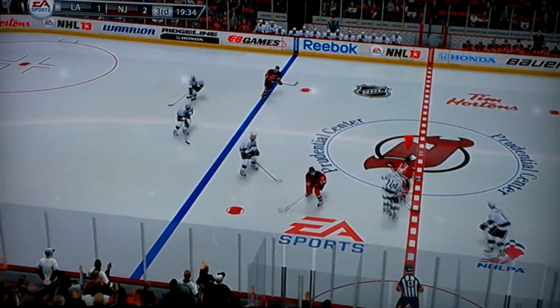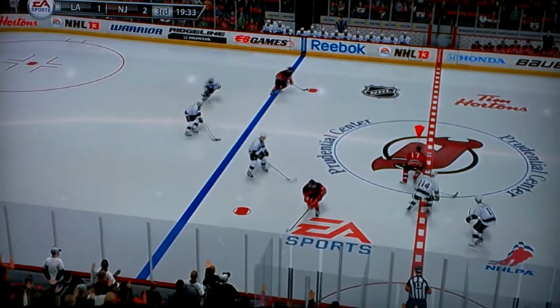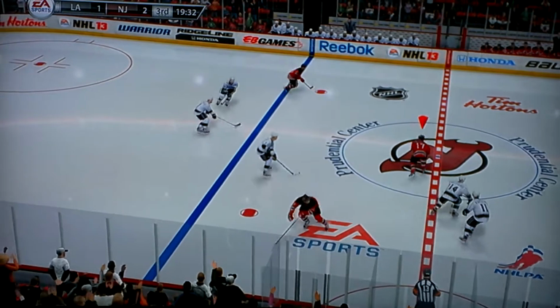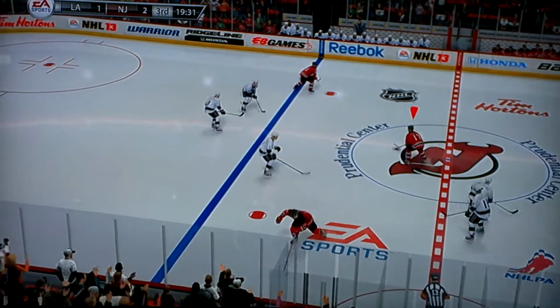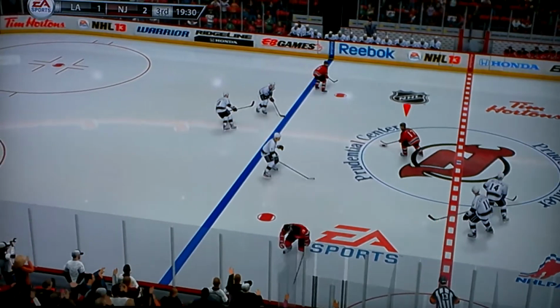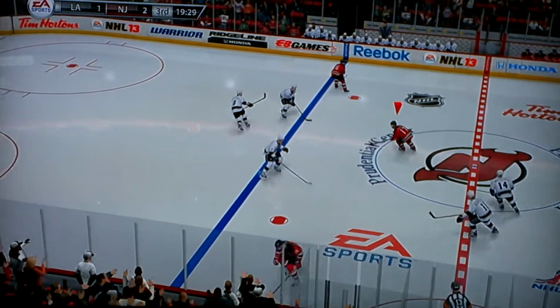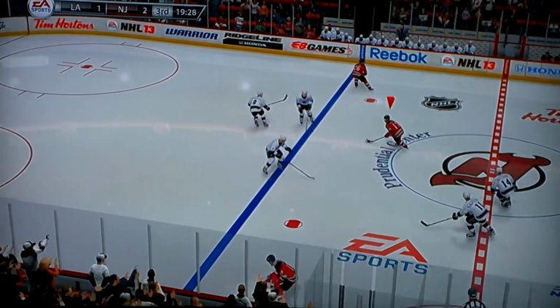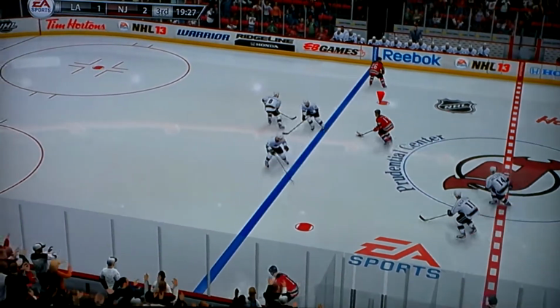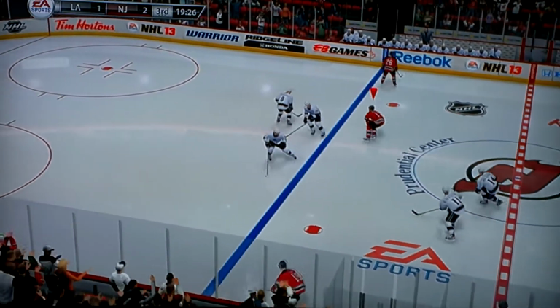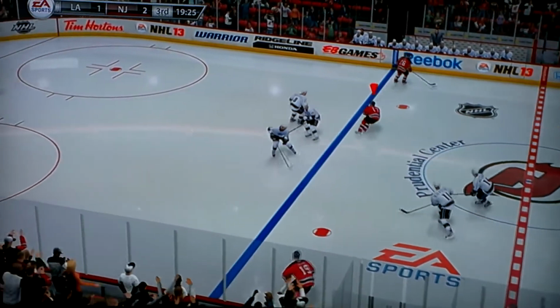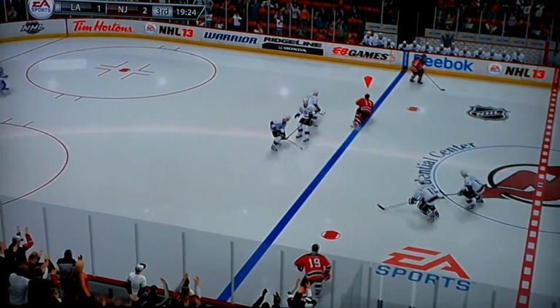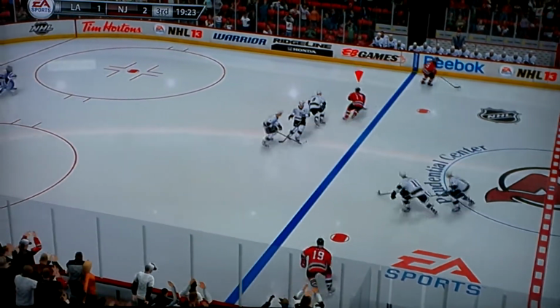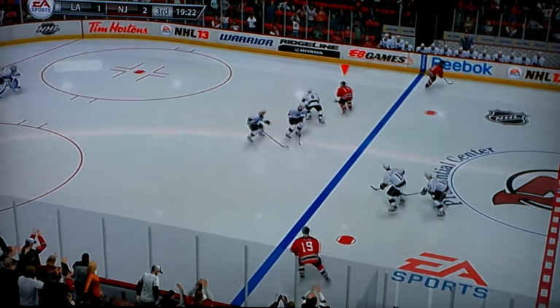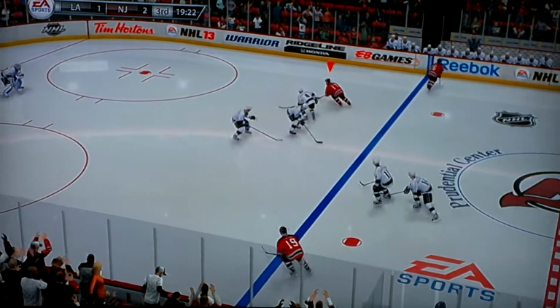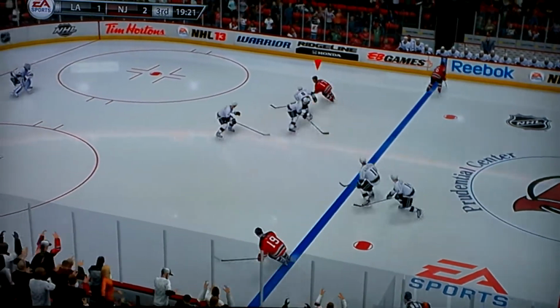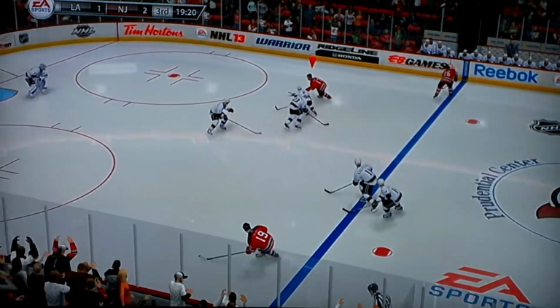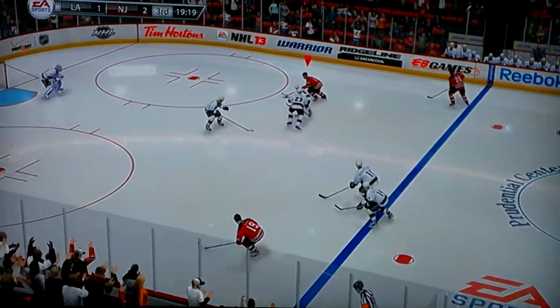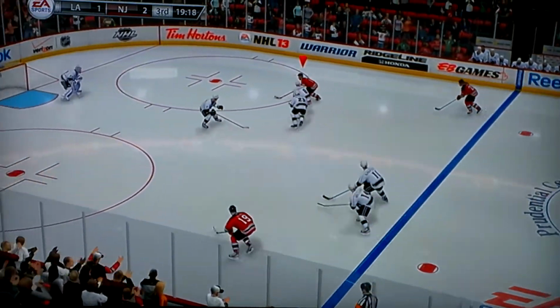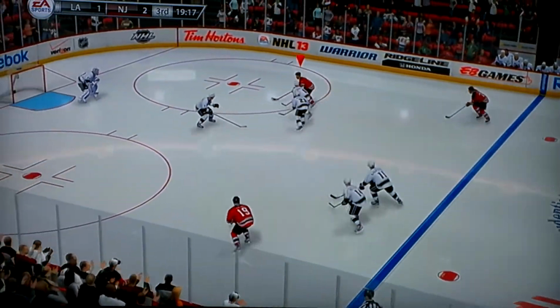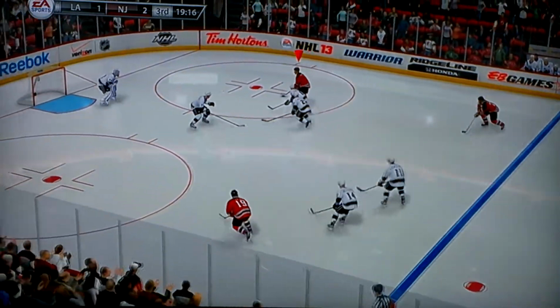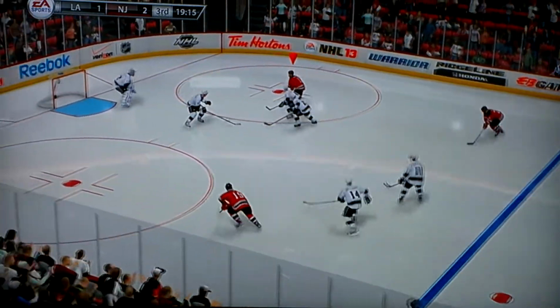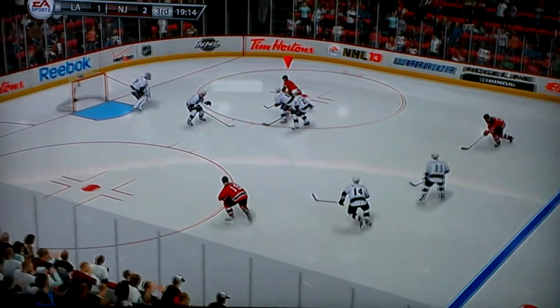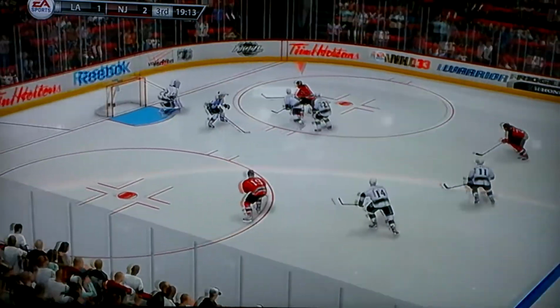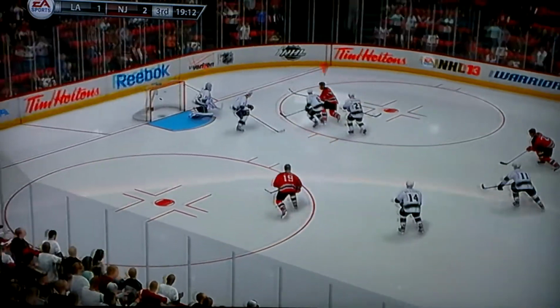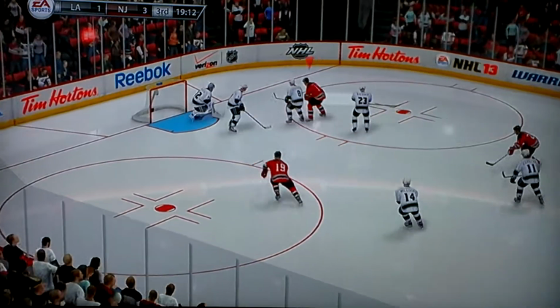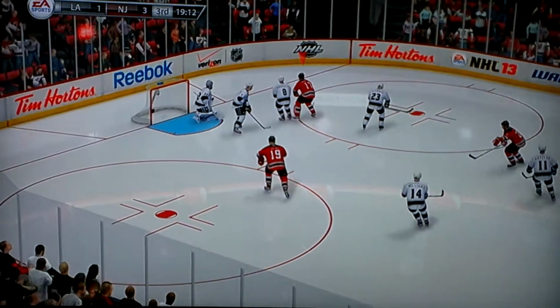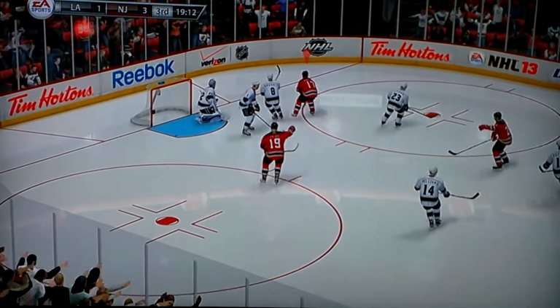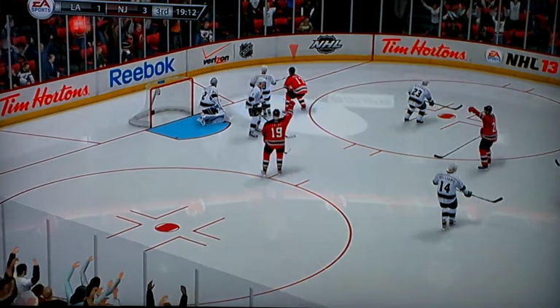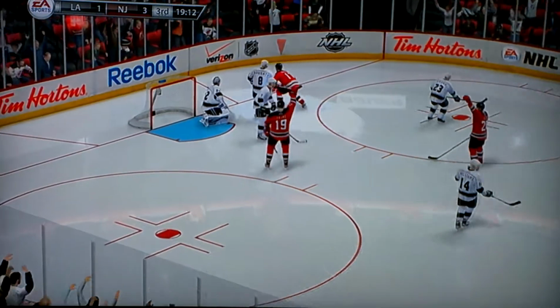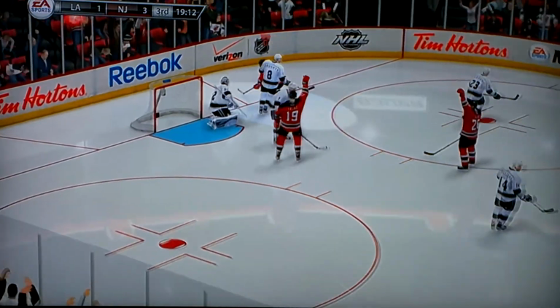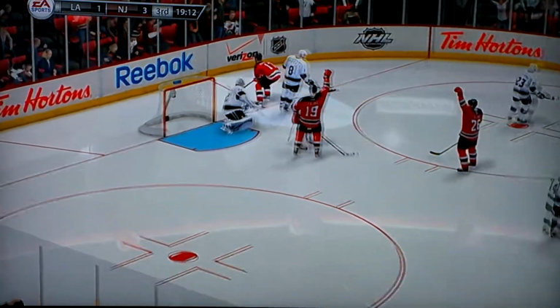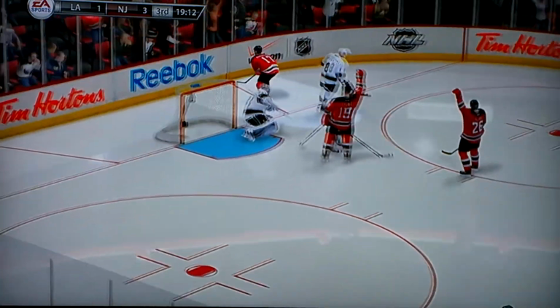And the third period starts — there's the face-off!